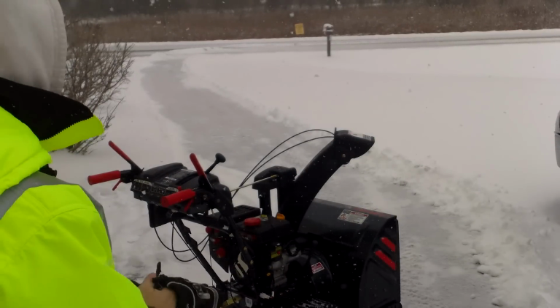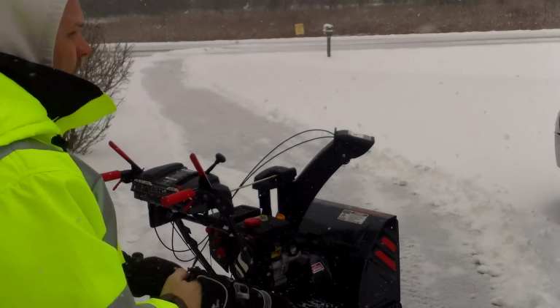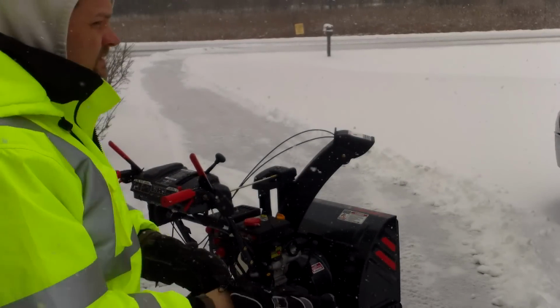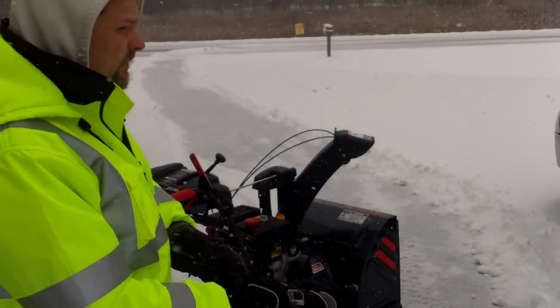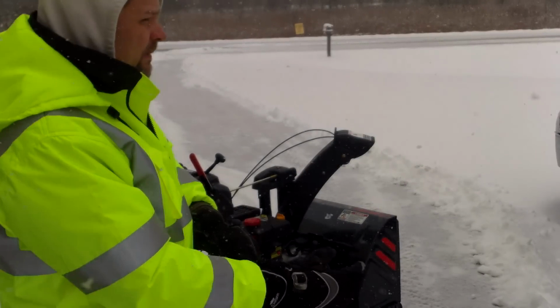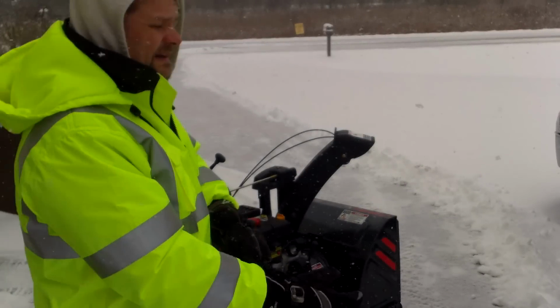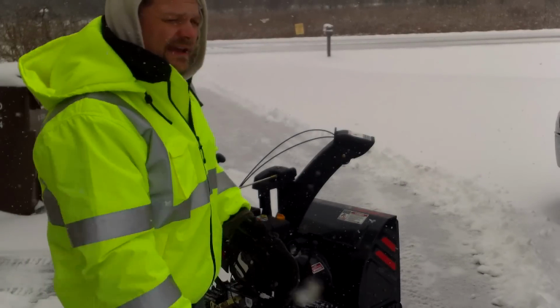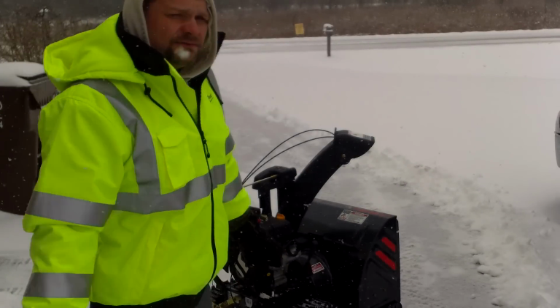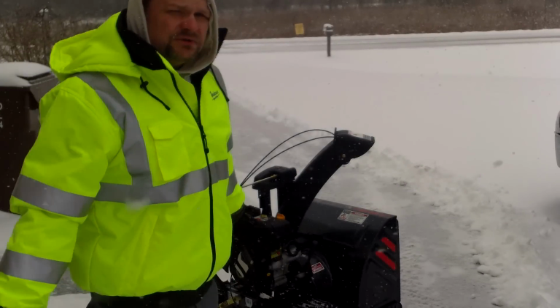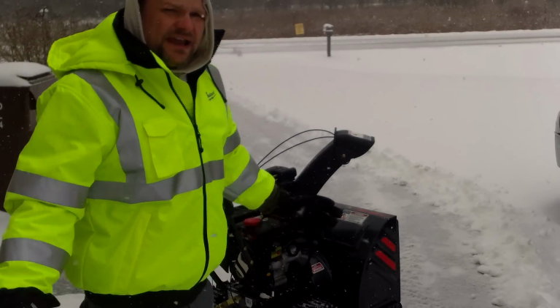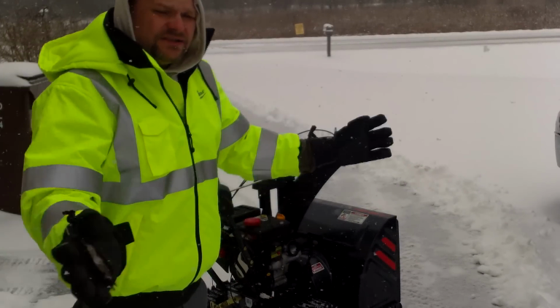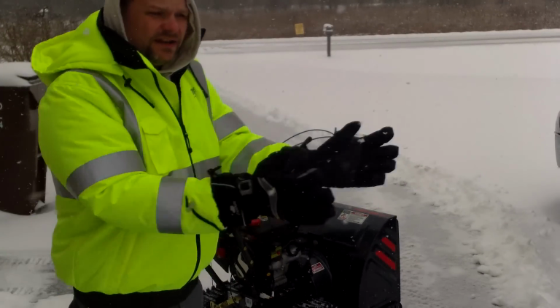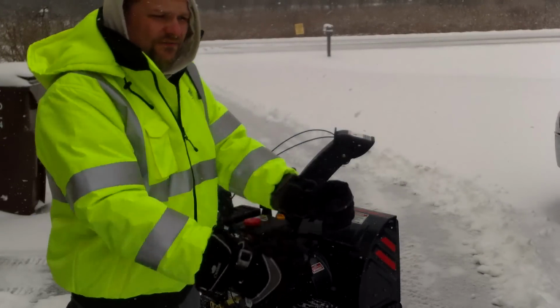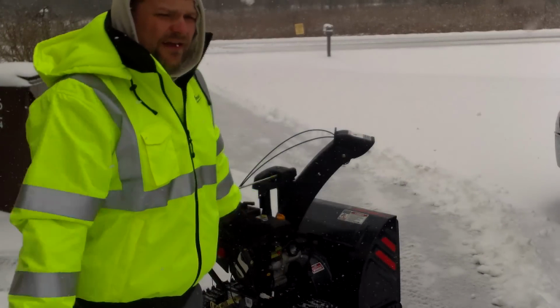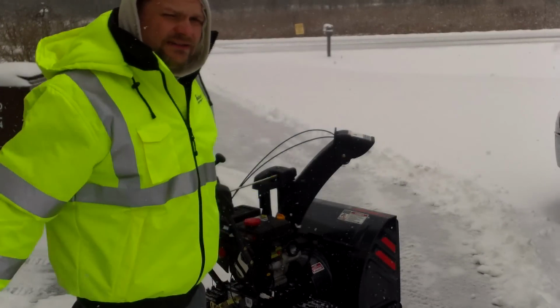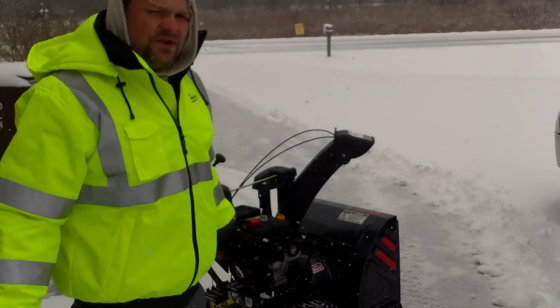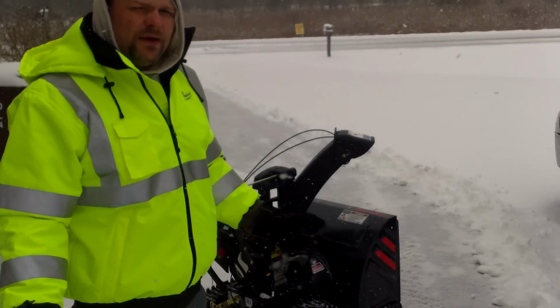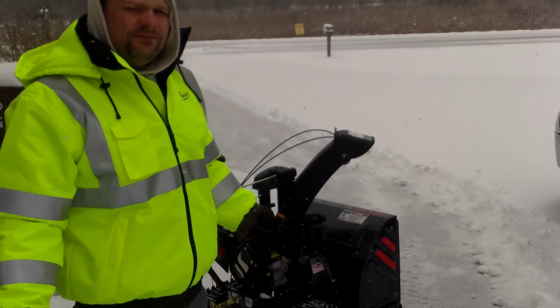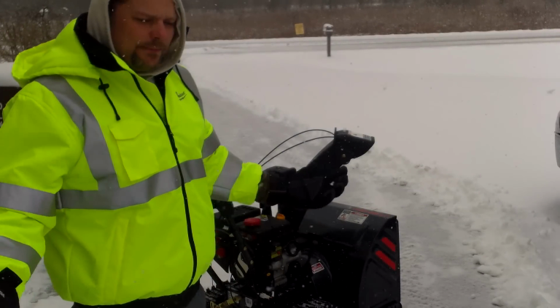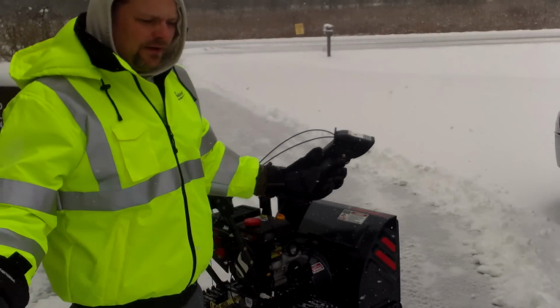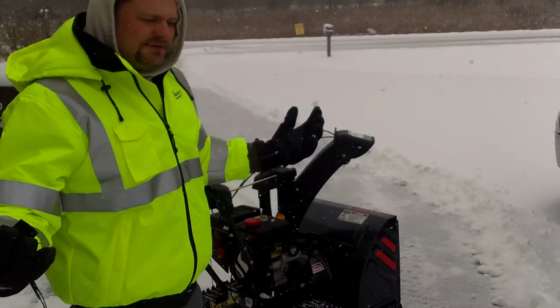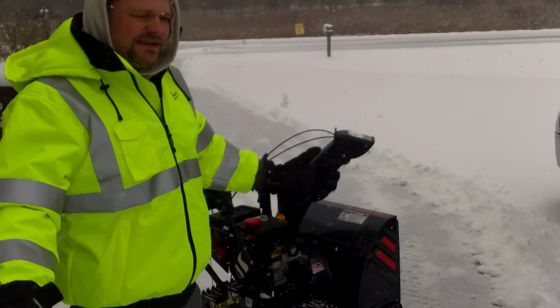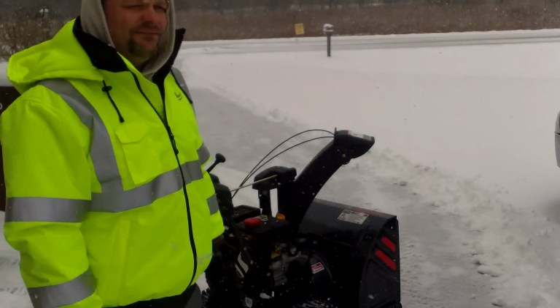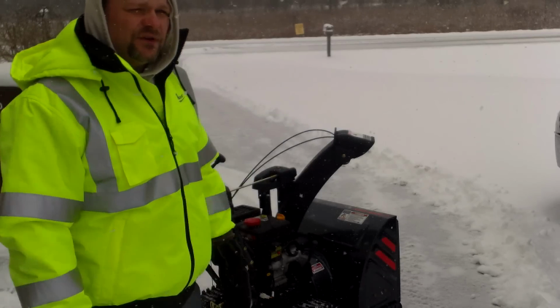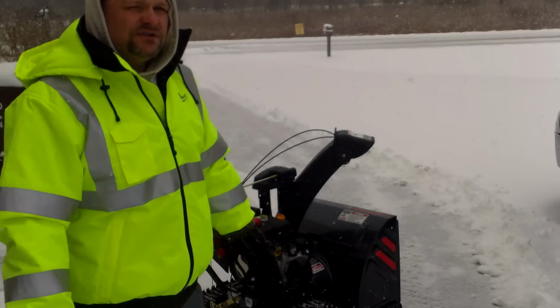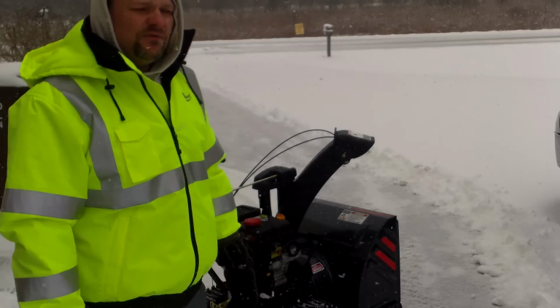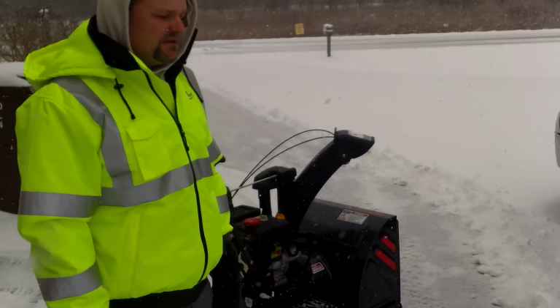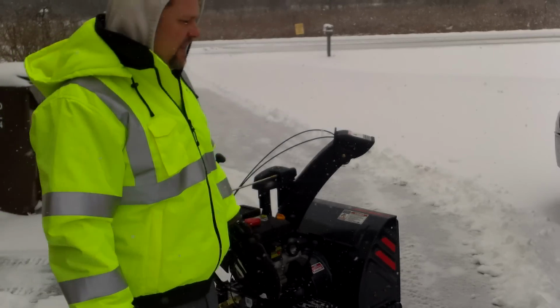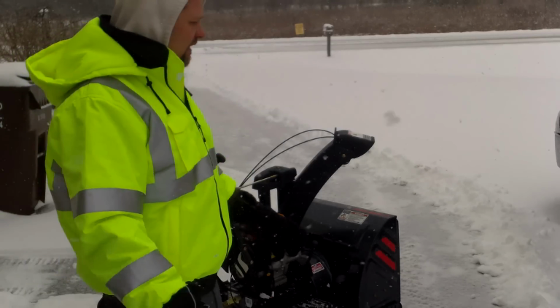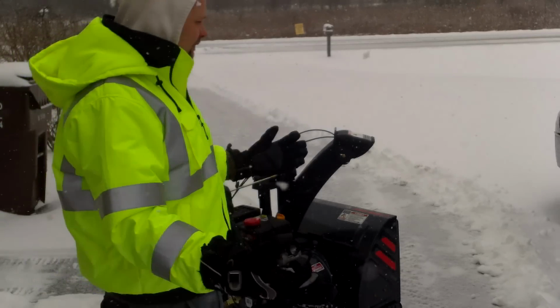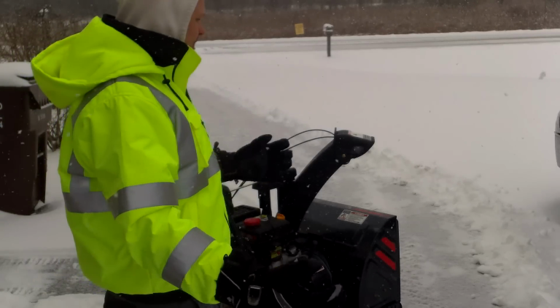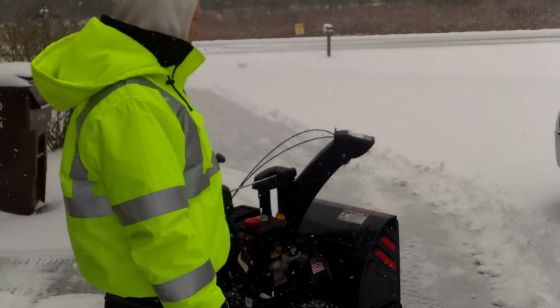Okay, what's up everybody? It's Dan with Tools in Action. It's finally snowing — February. This is like the first snowfall in Chicago in February, can you believe it?